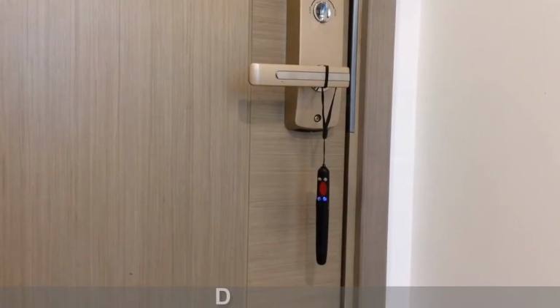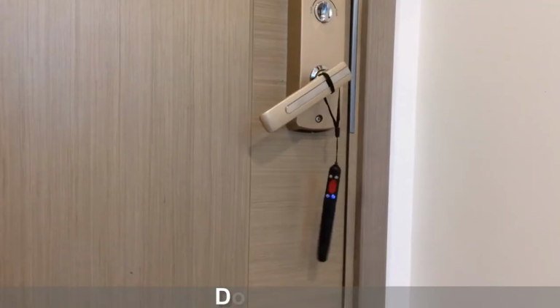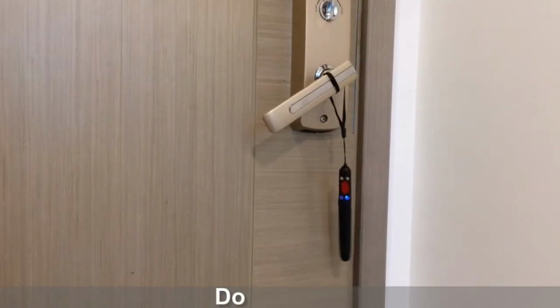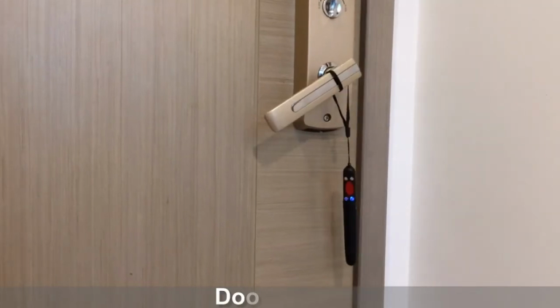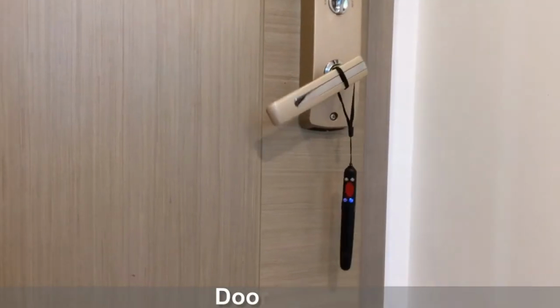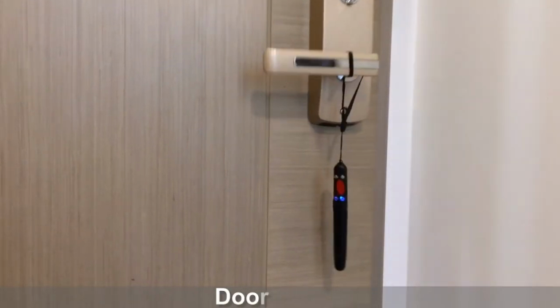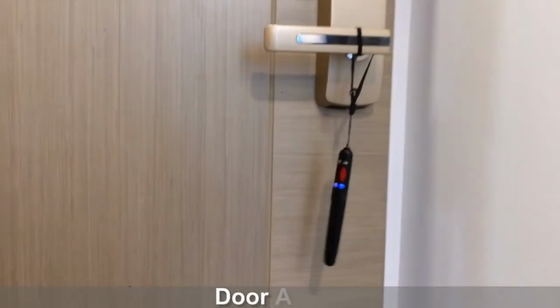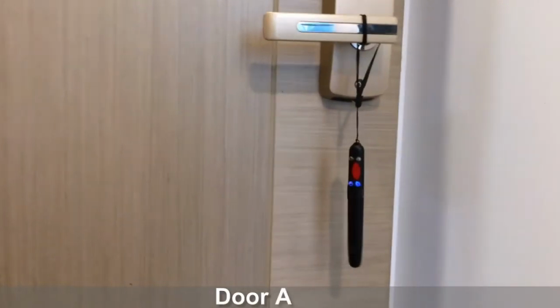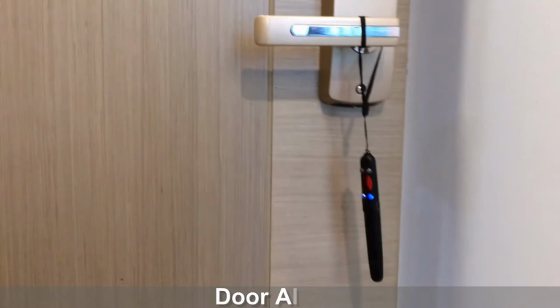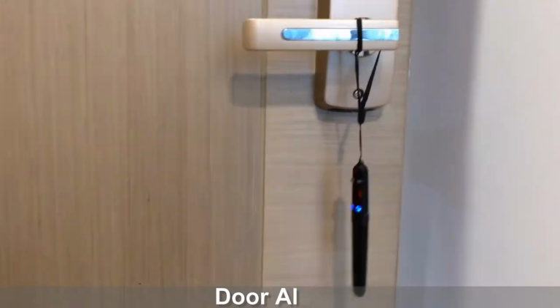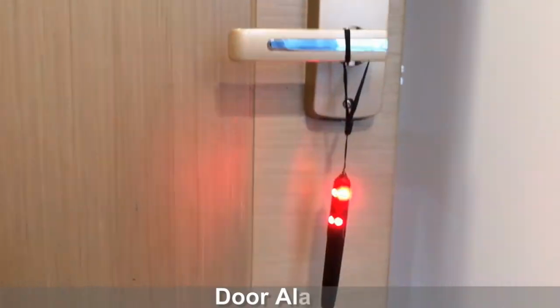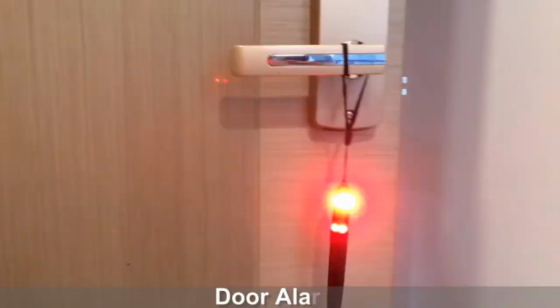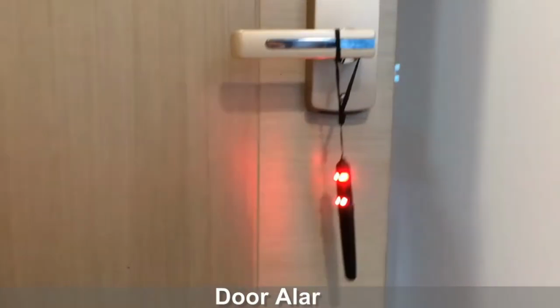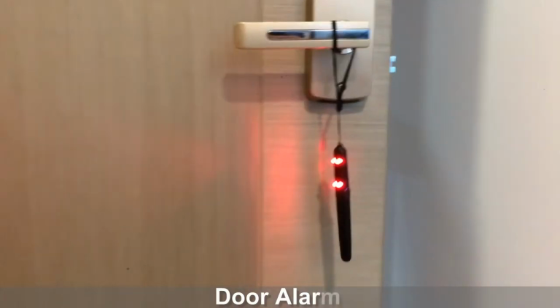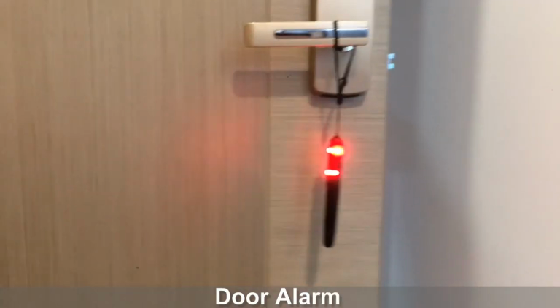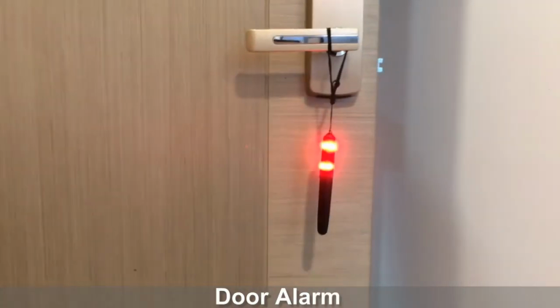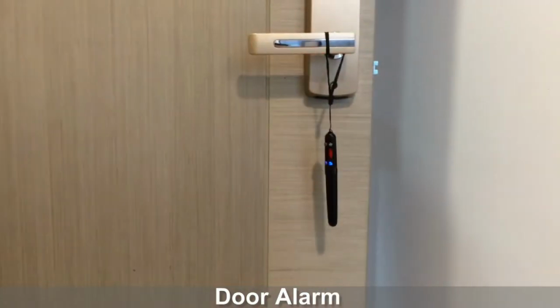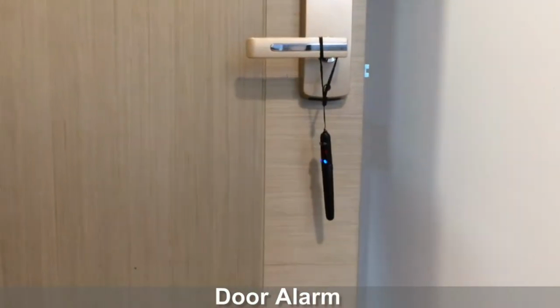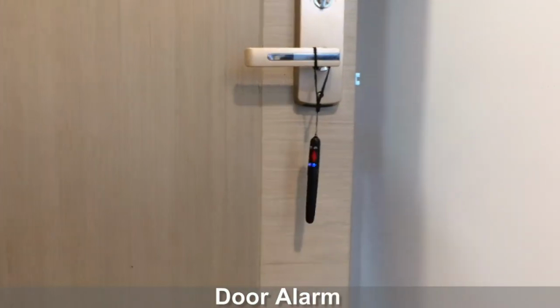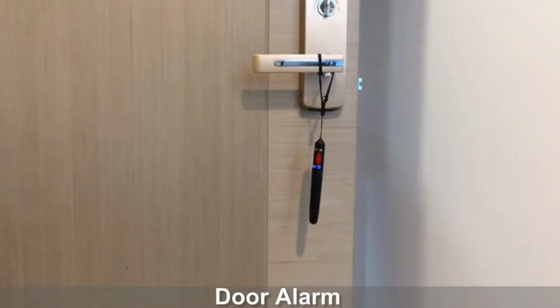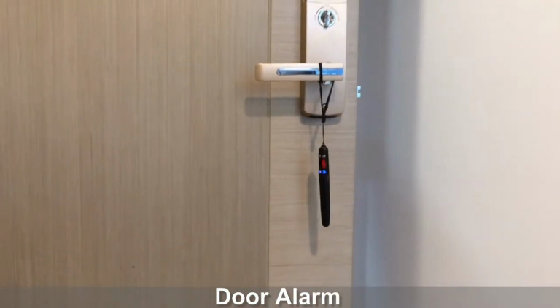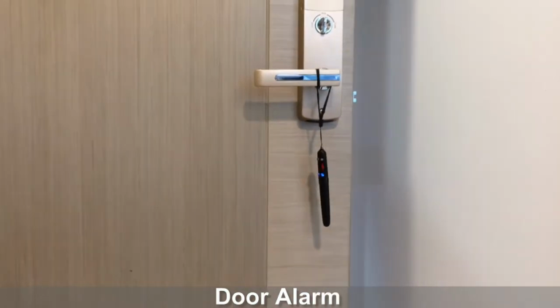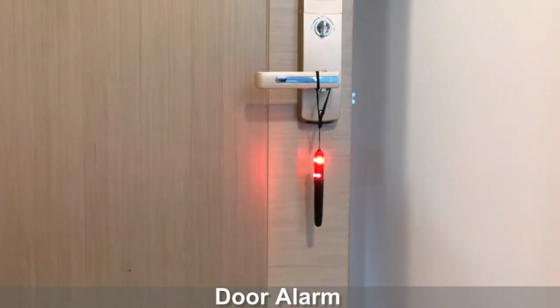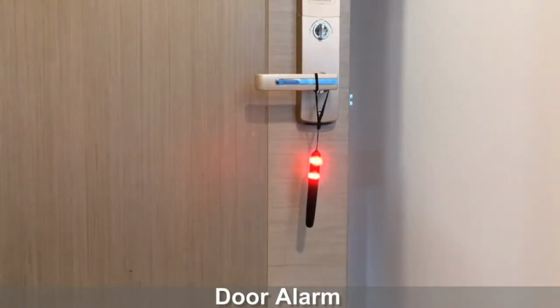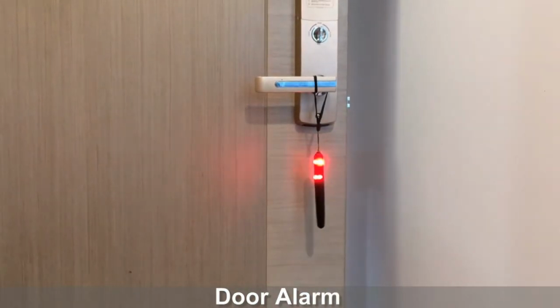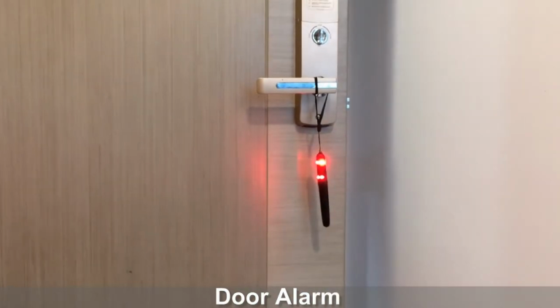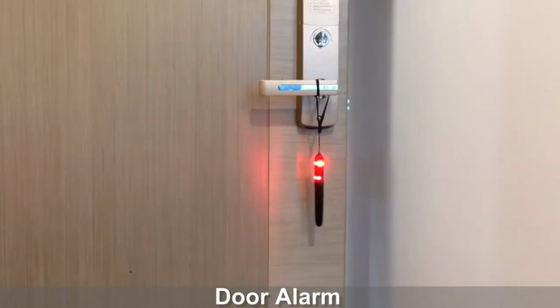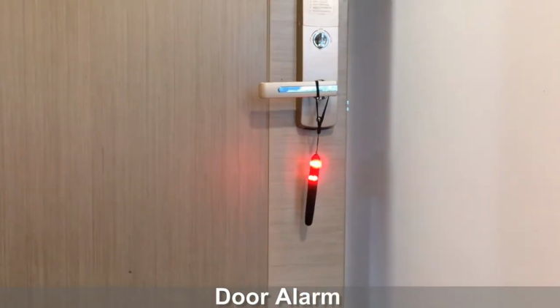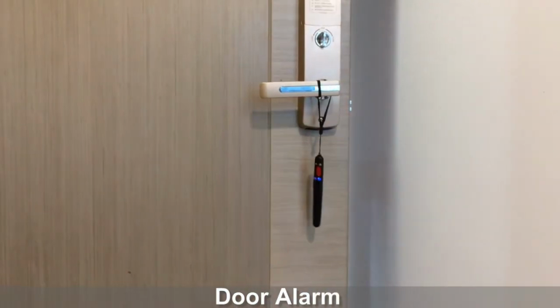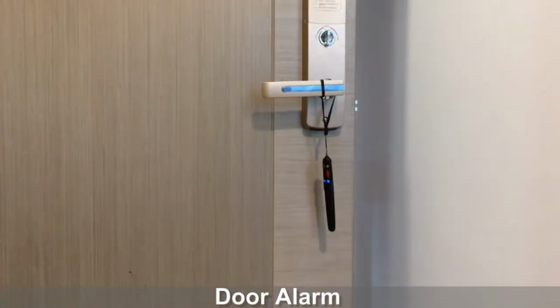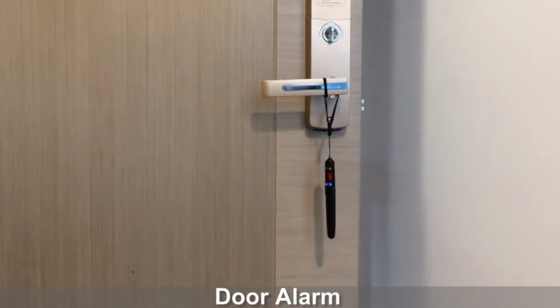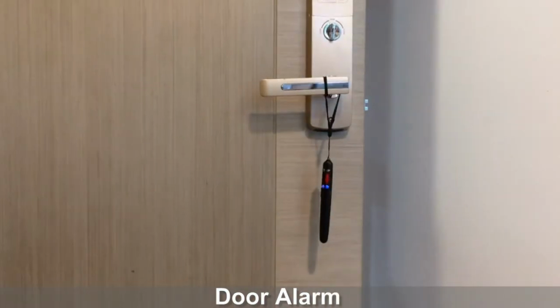Attach the device on the door handle. When the door is opened, it will produce a sound alarm and red lighting flashing.